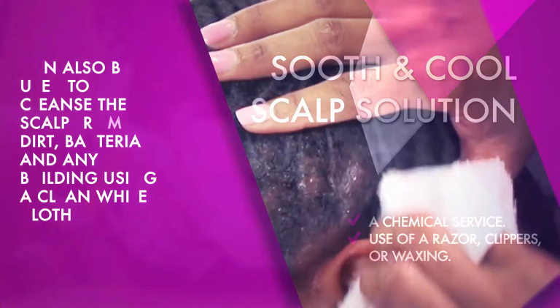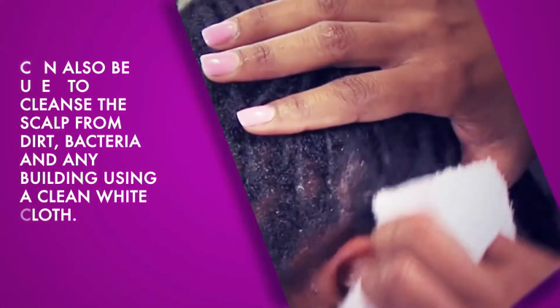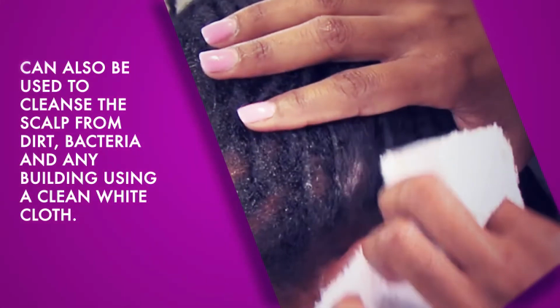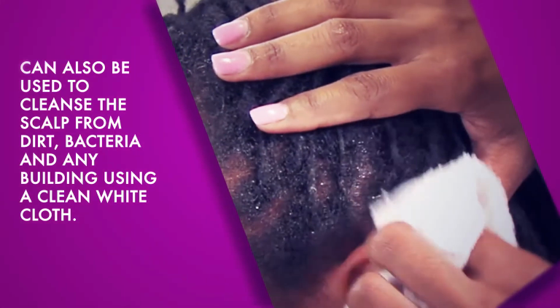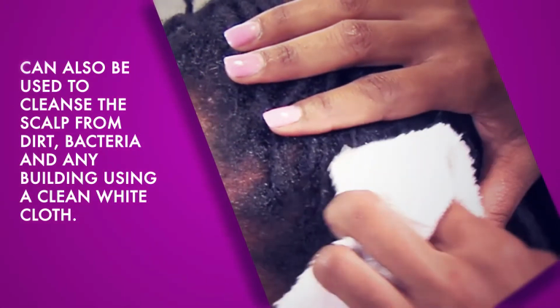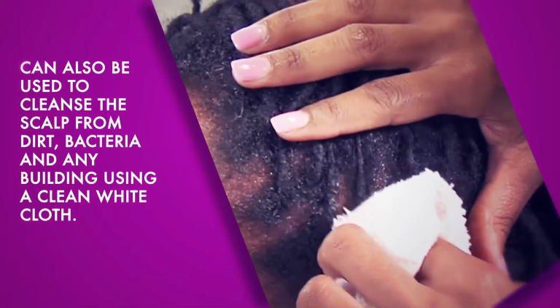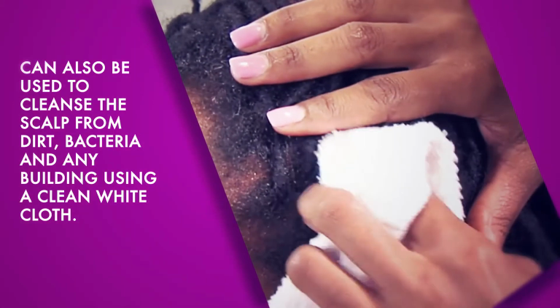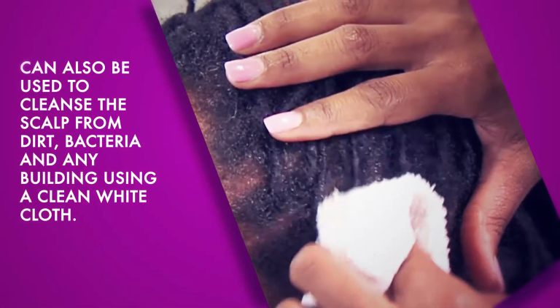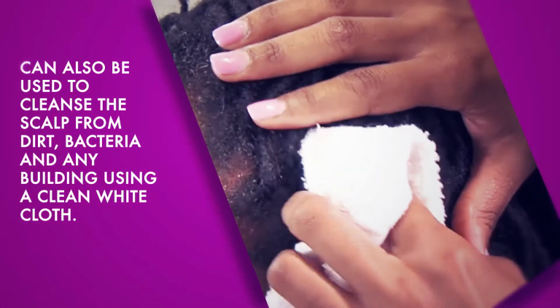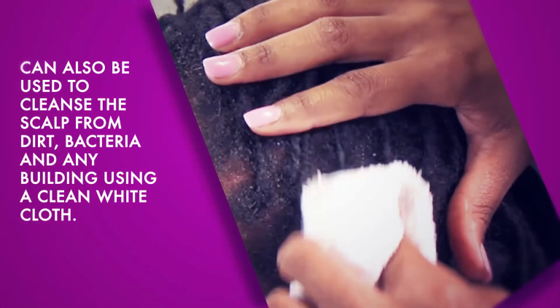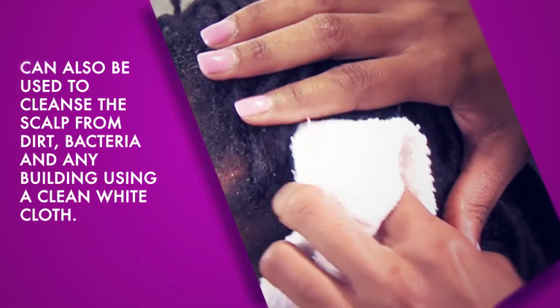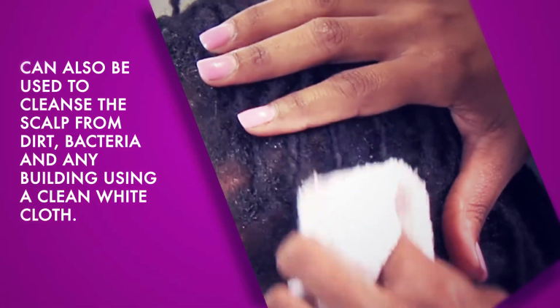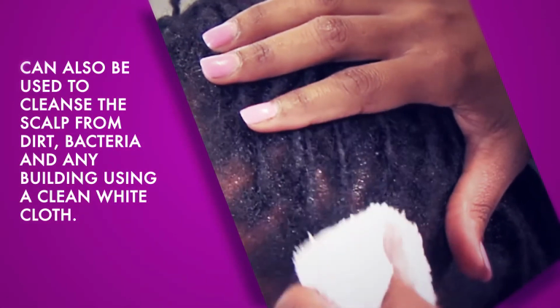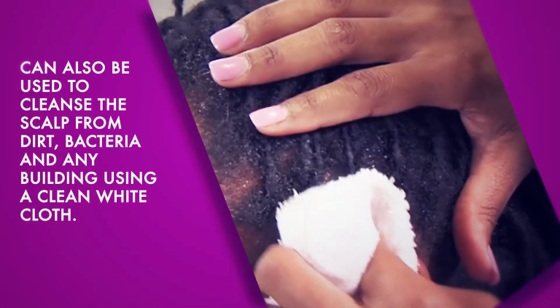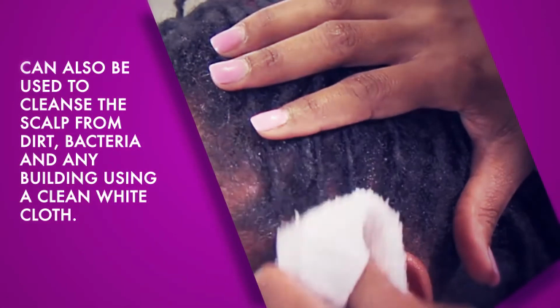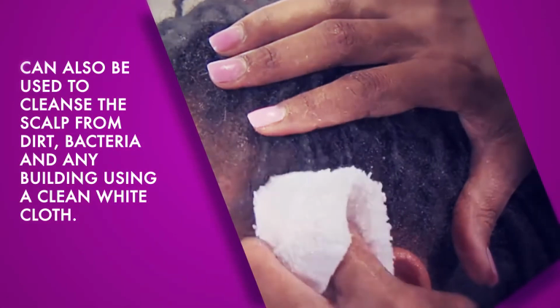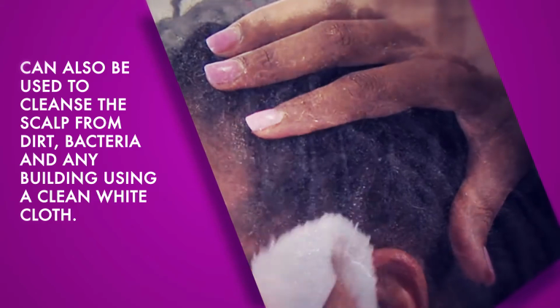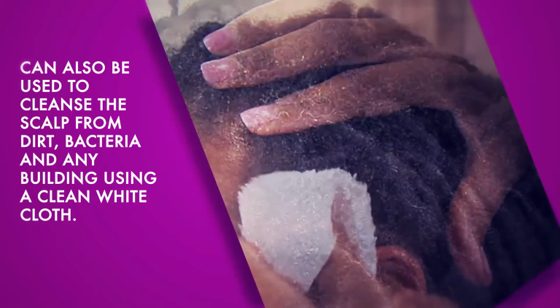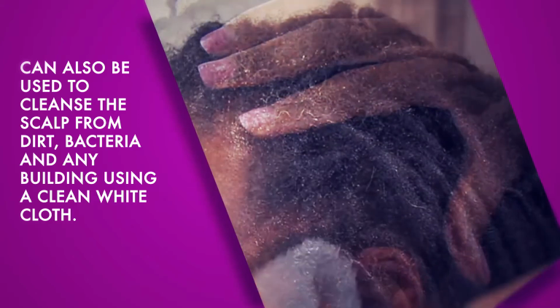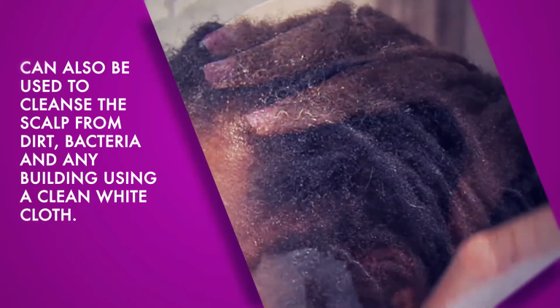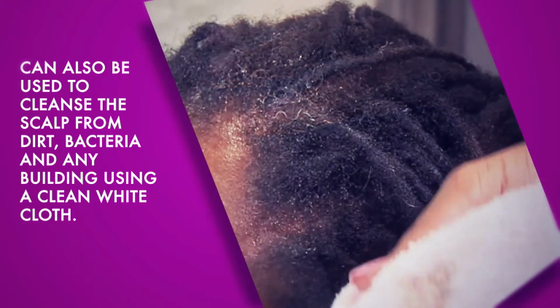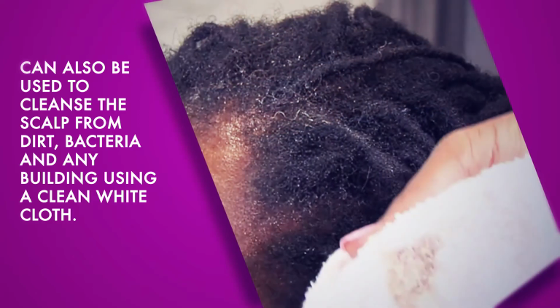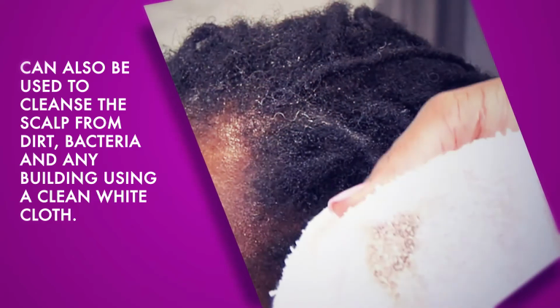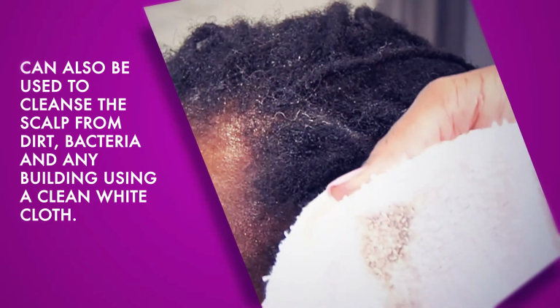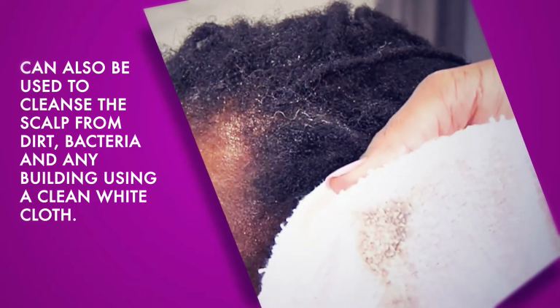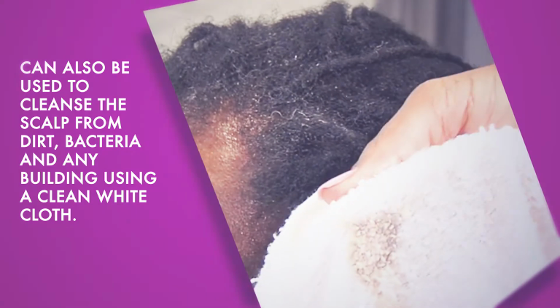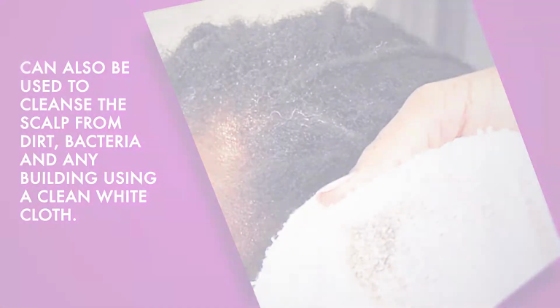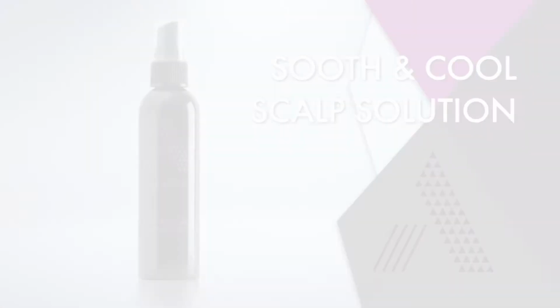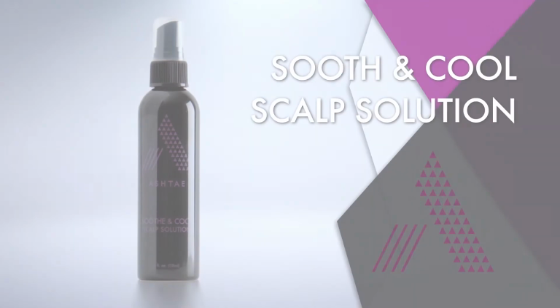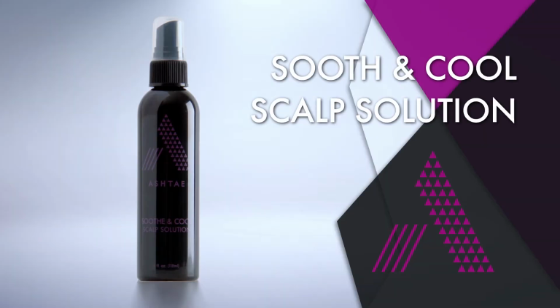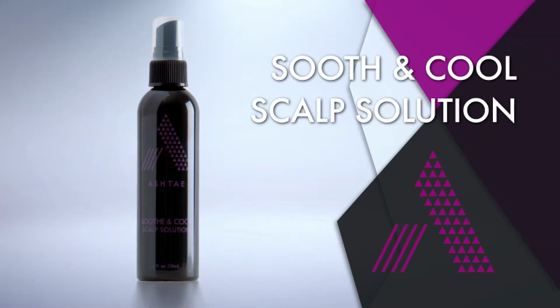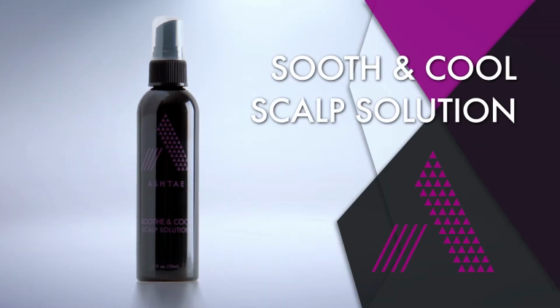The solution can also be used to cleanse the scalp from dirt, bacteria and any build-up using a clean white cloth.